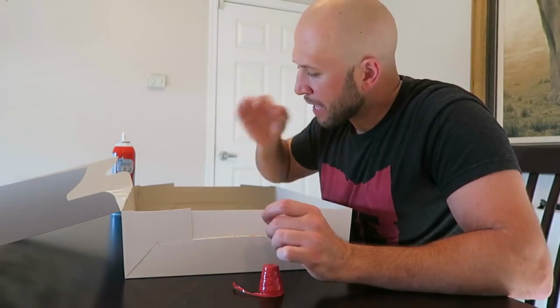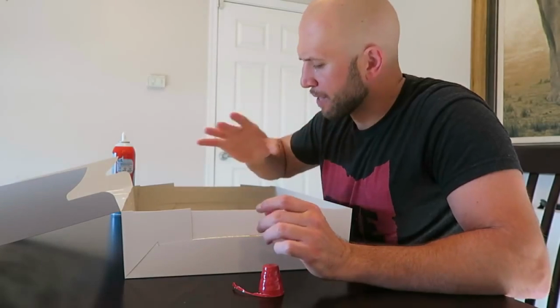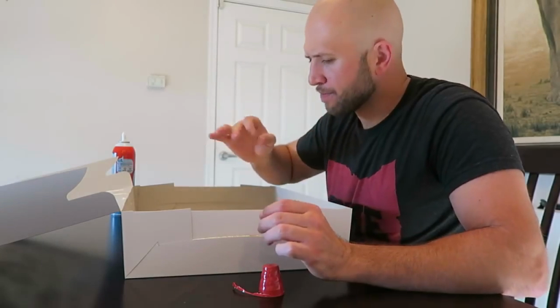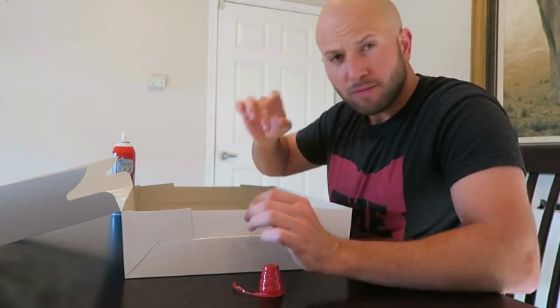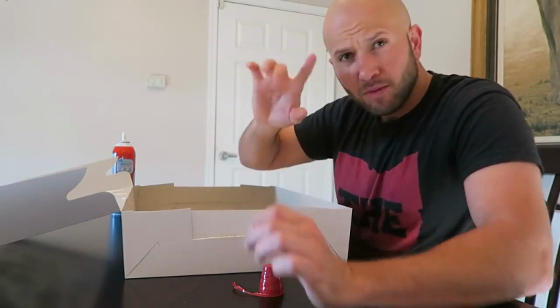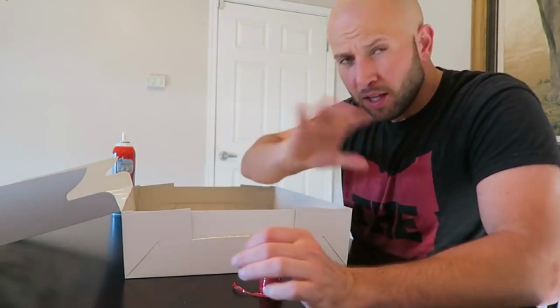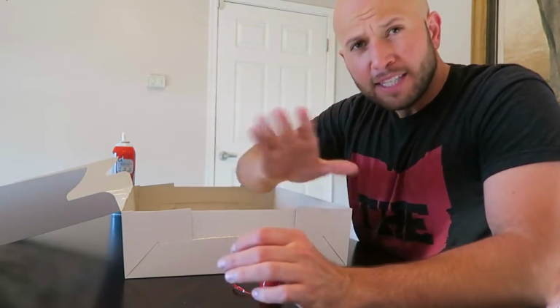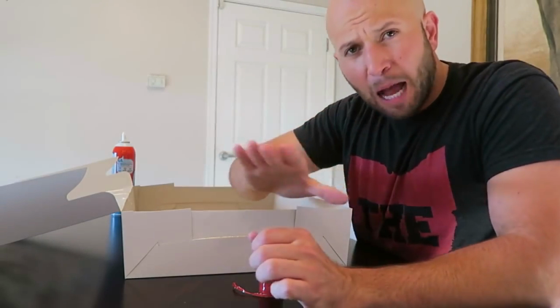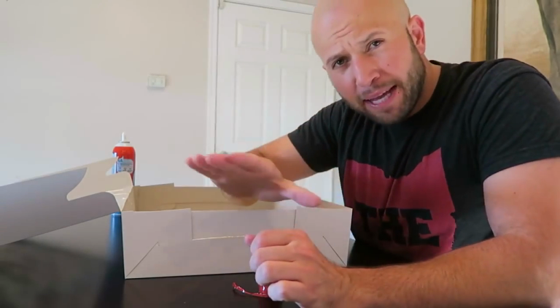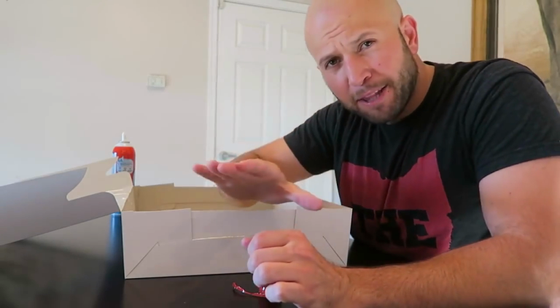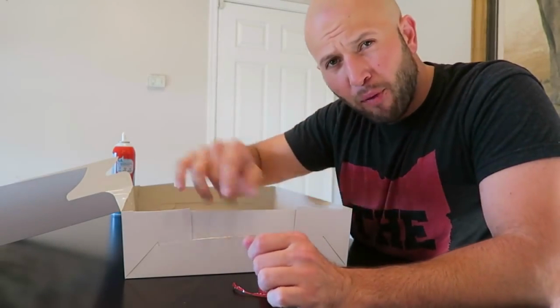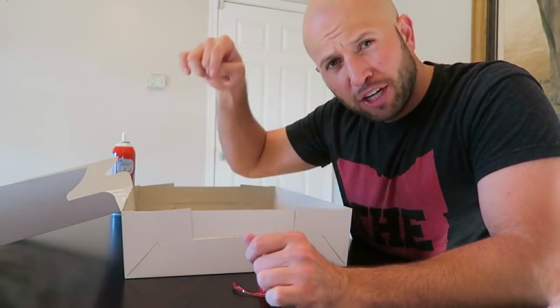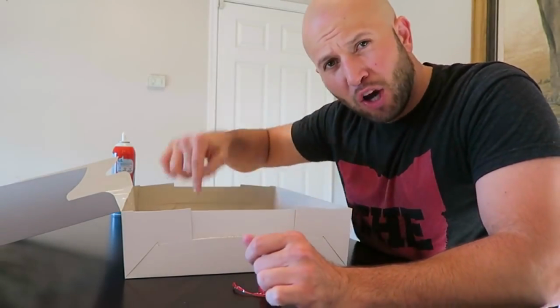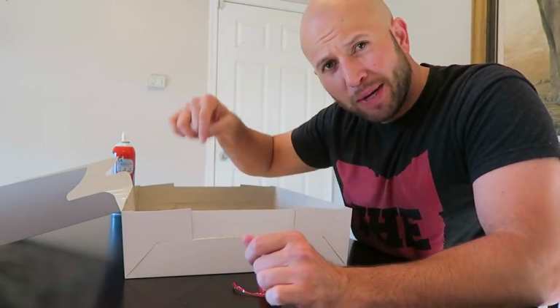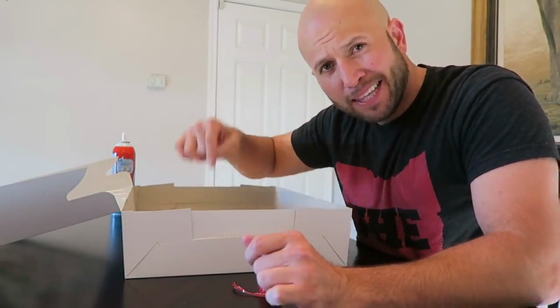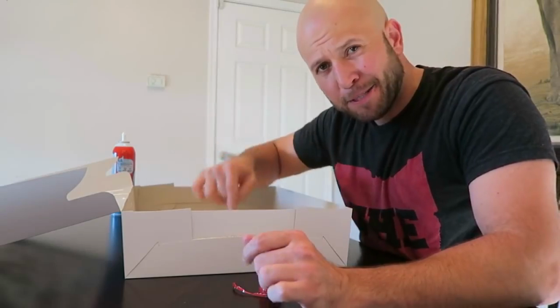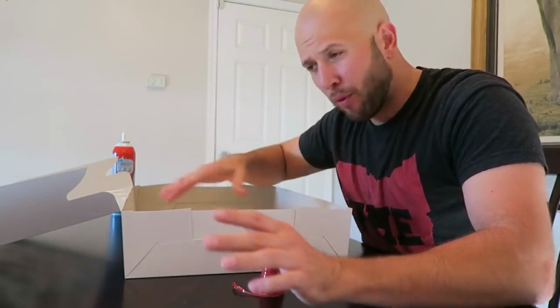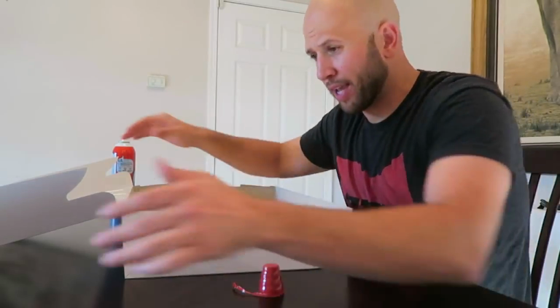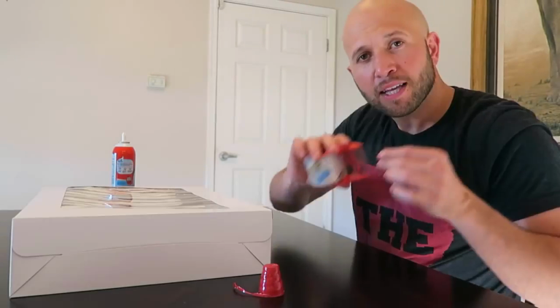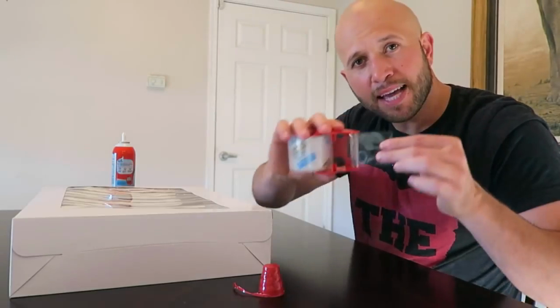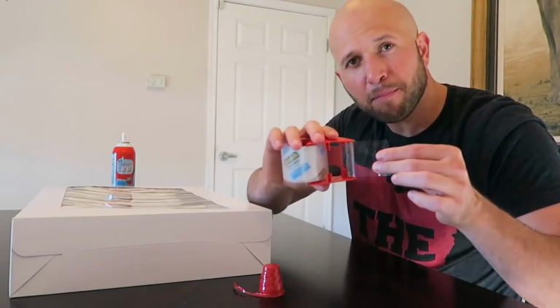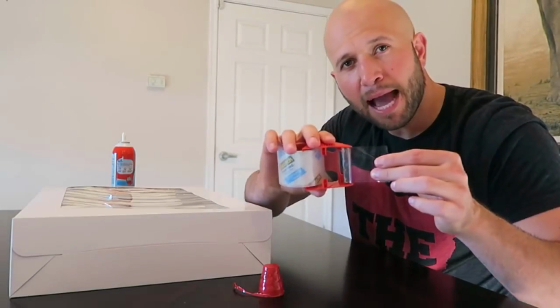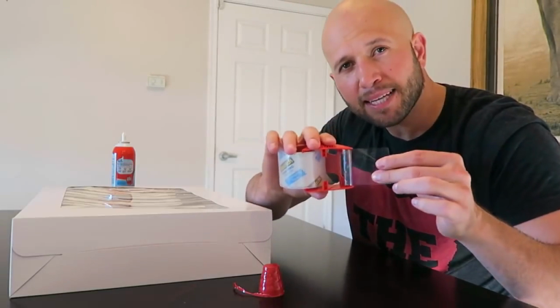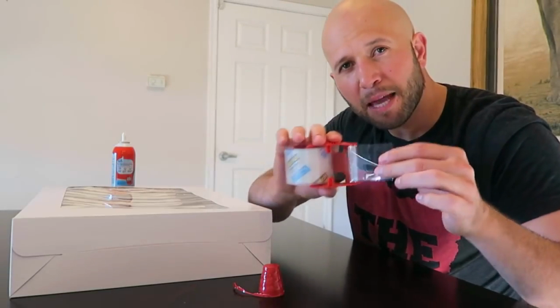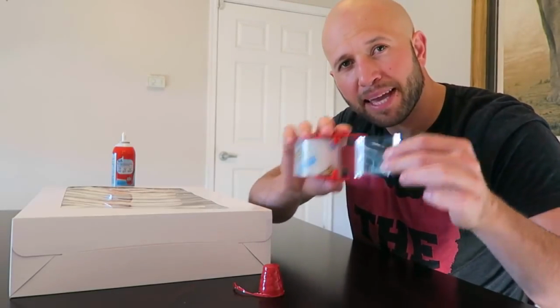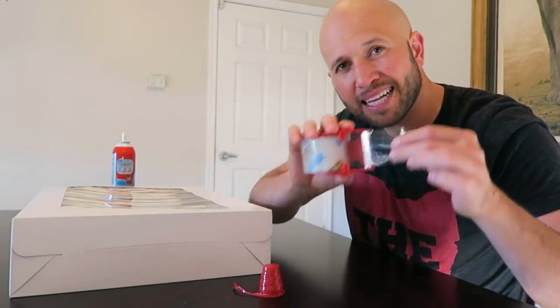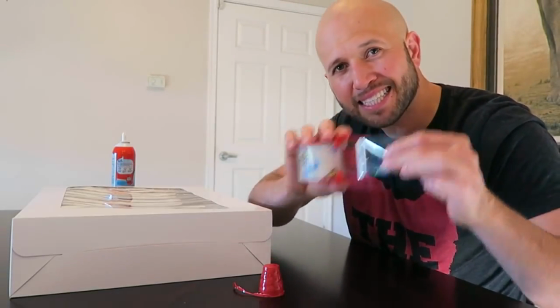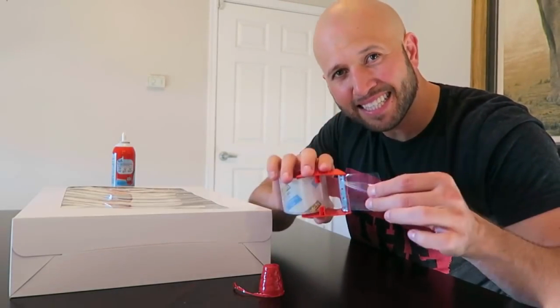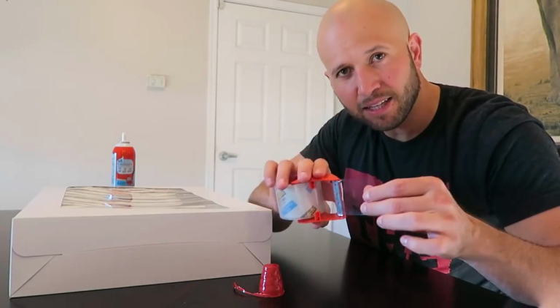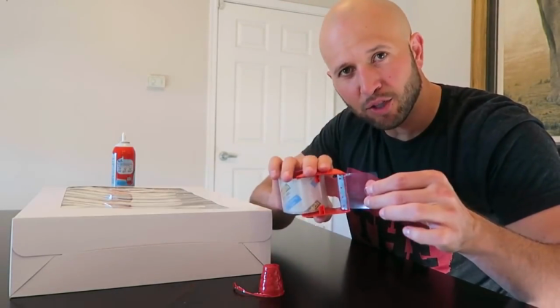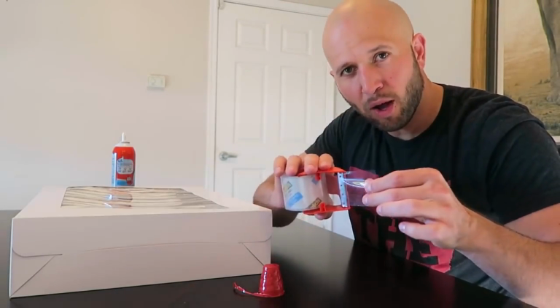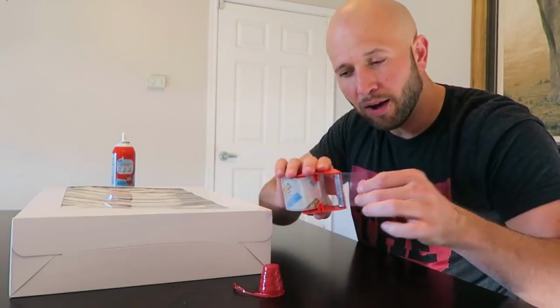Hey, stop eating the prank. Don't eat this prank. Take some packing tape and seal it as well.